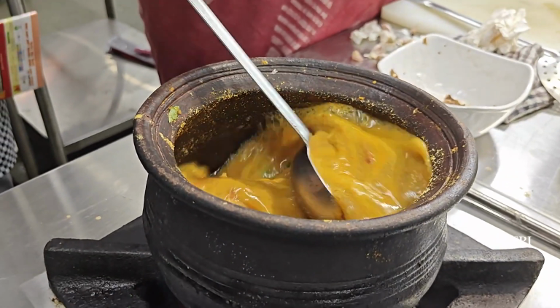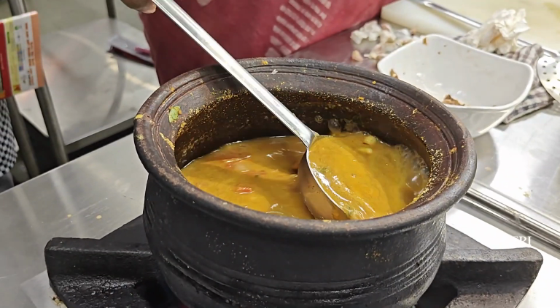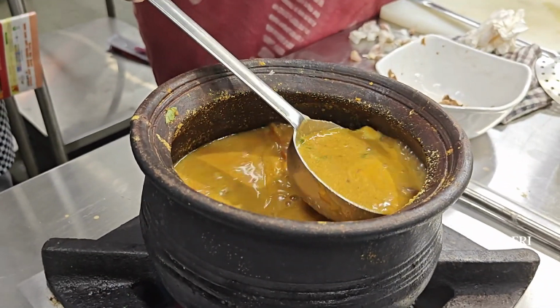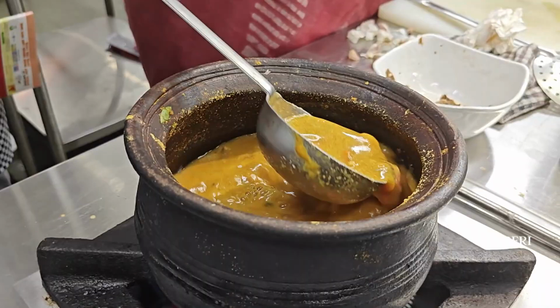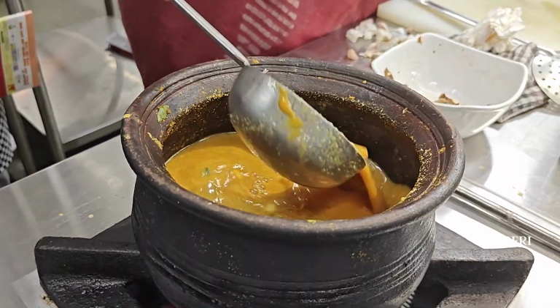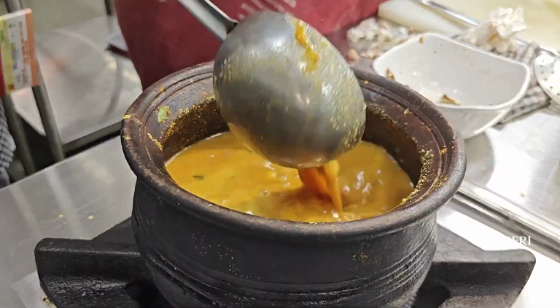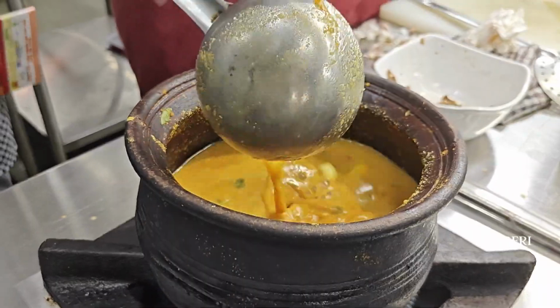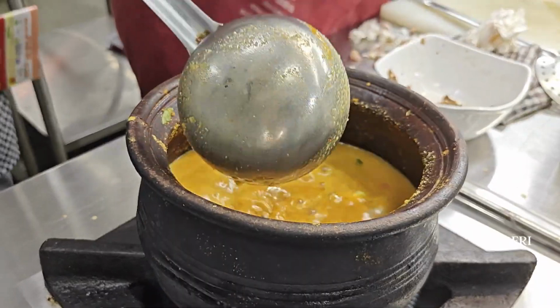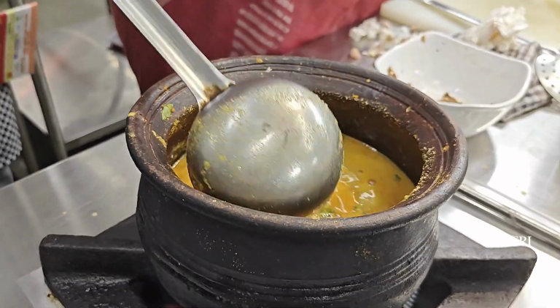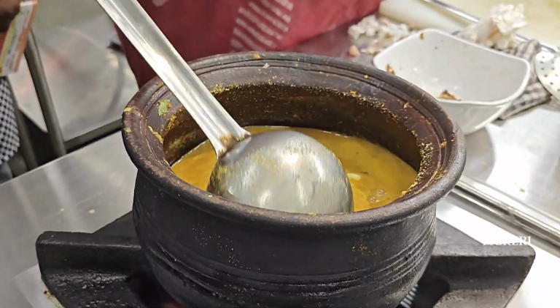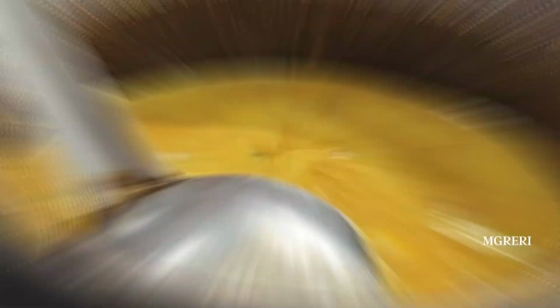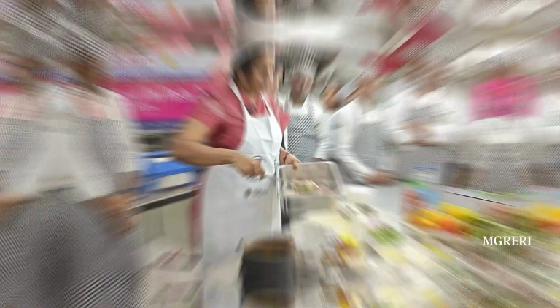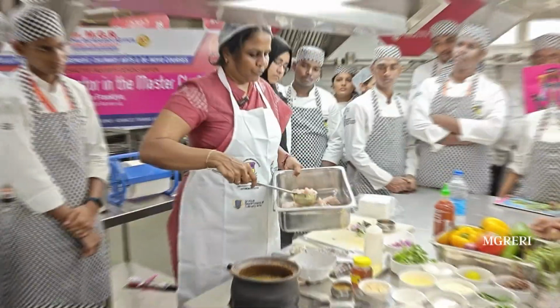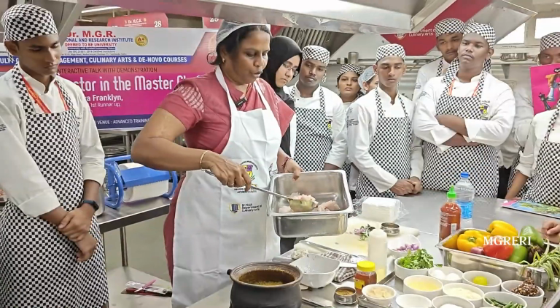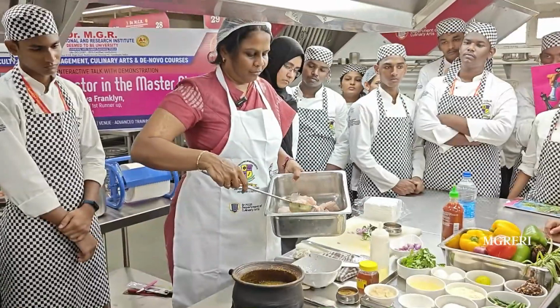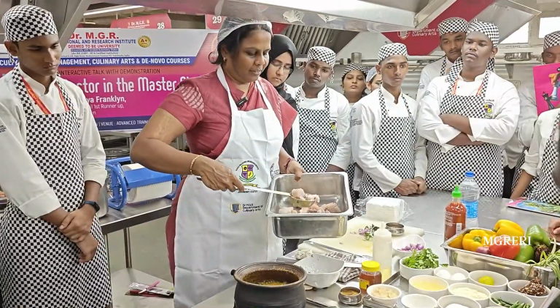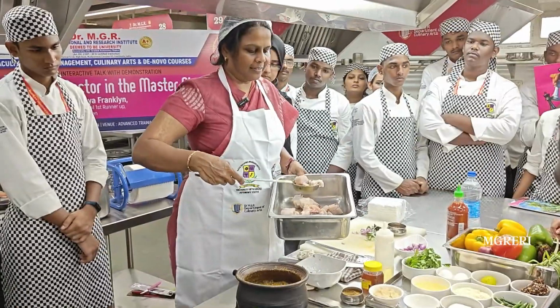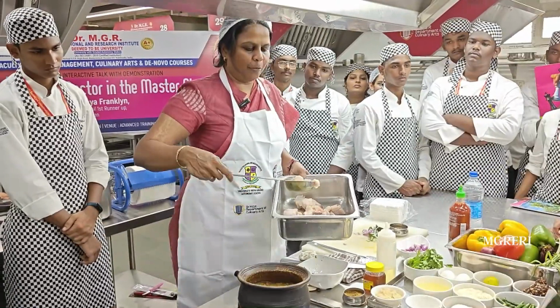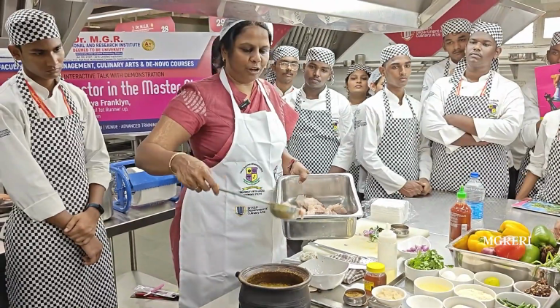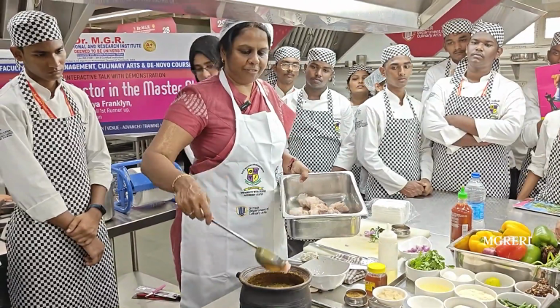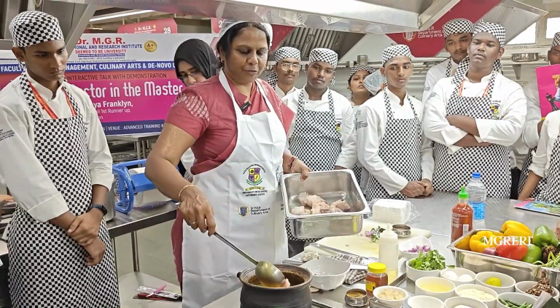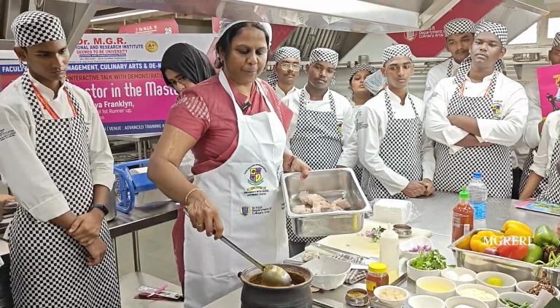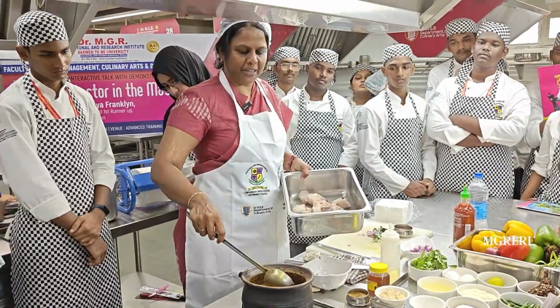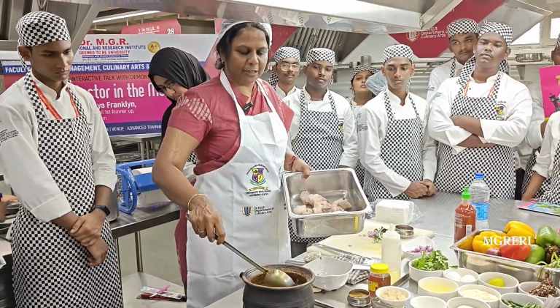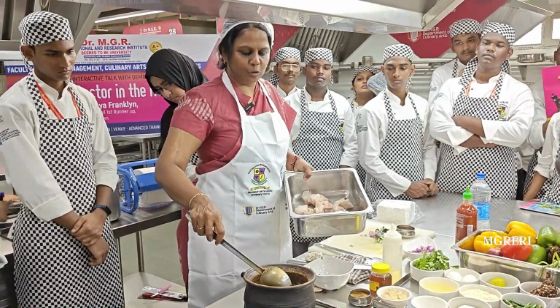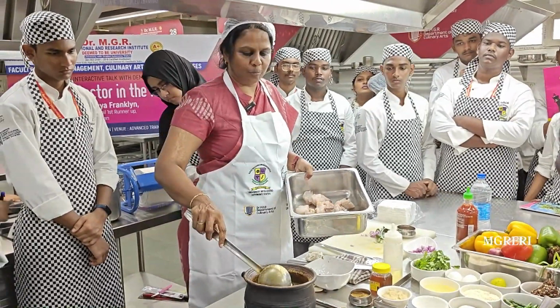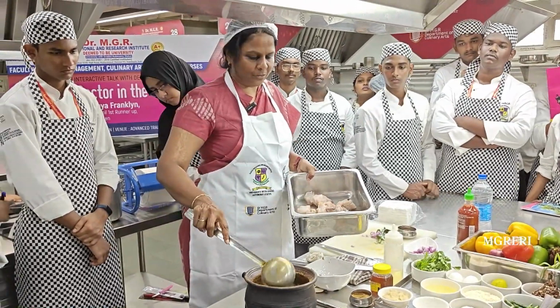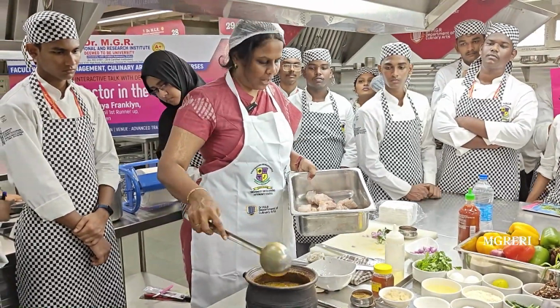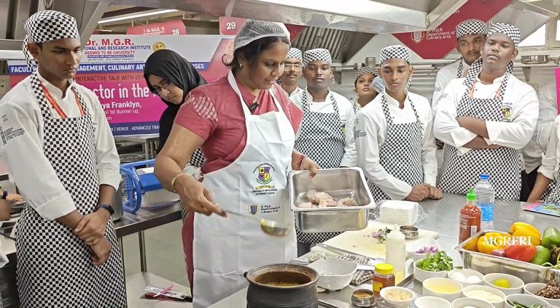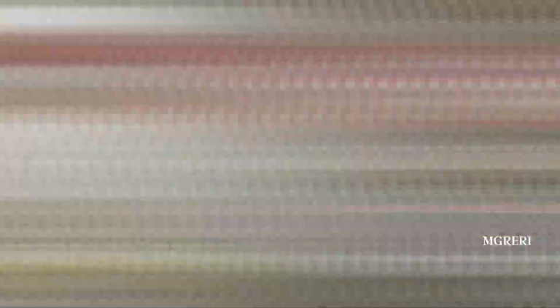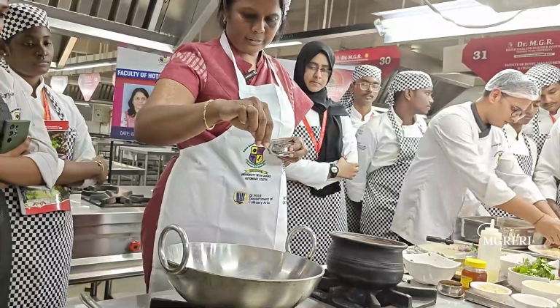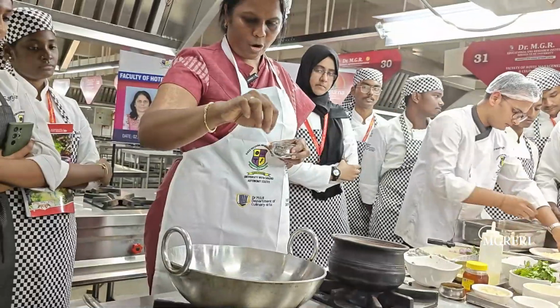Spice. I am going to taste it now. This amount of fish may be a little too much, so I will just add it.